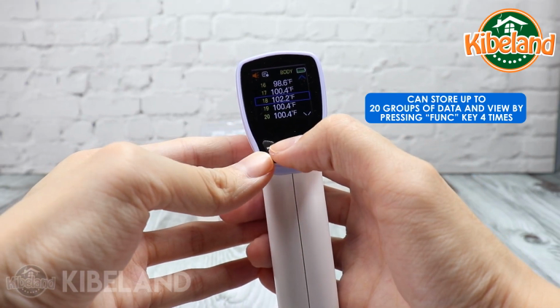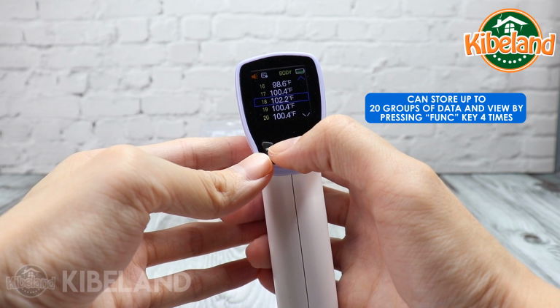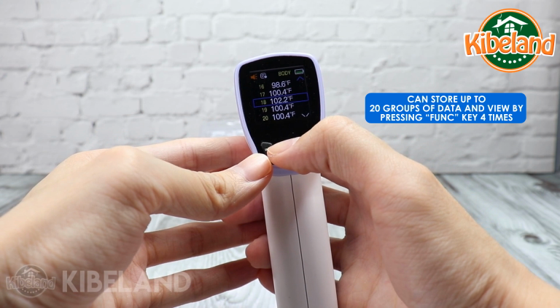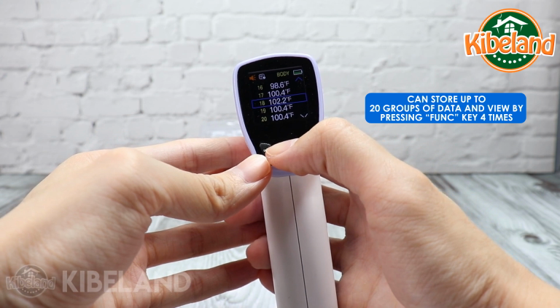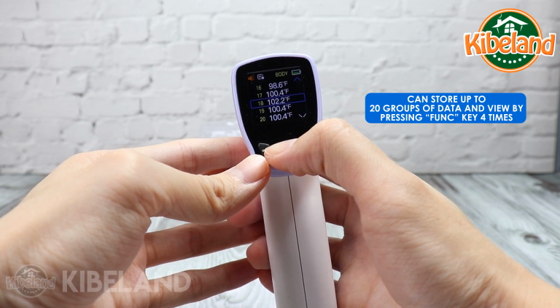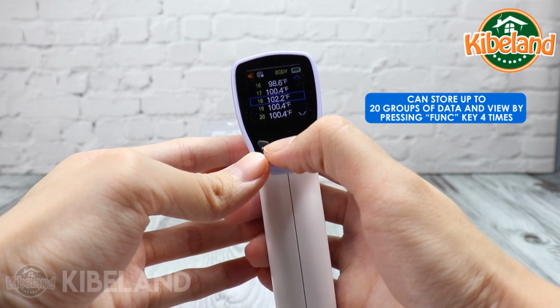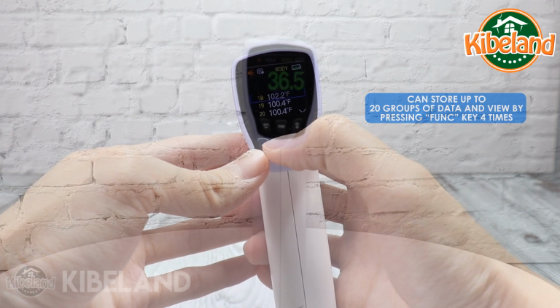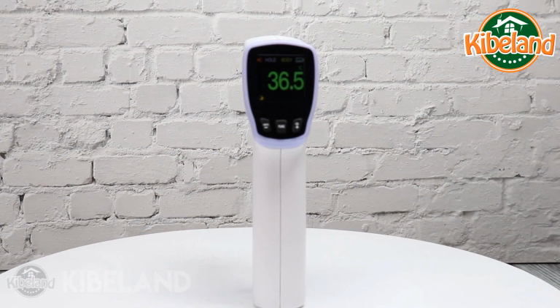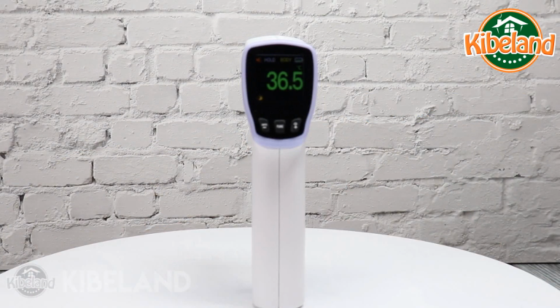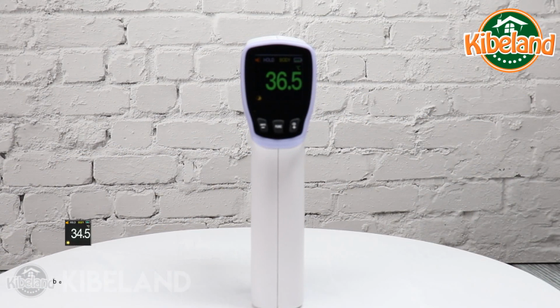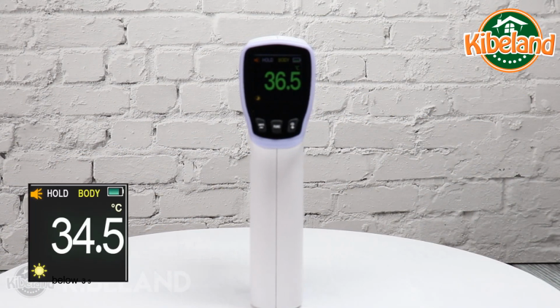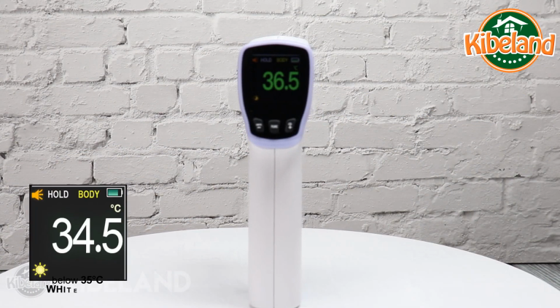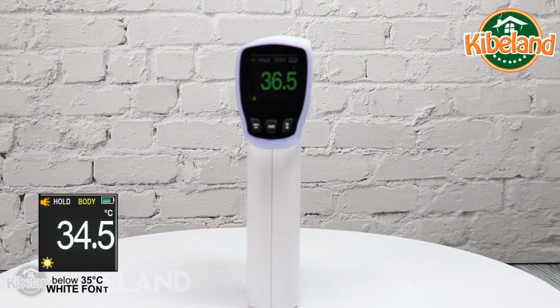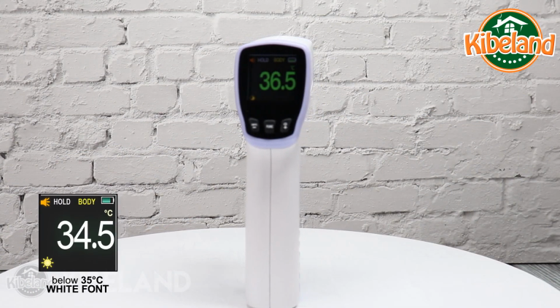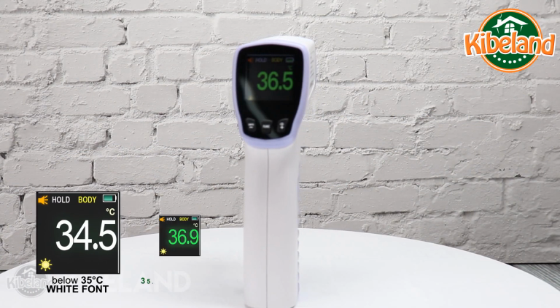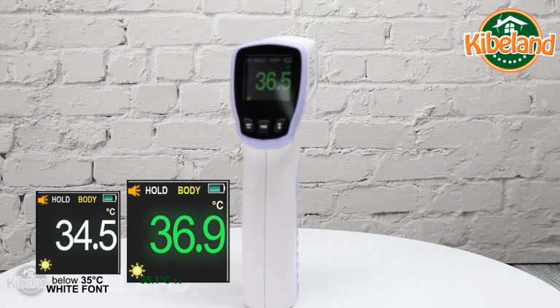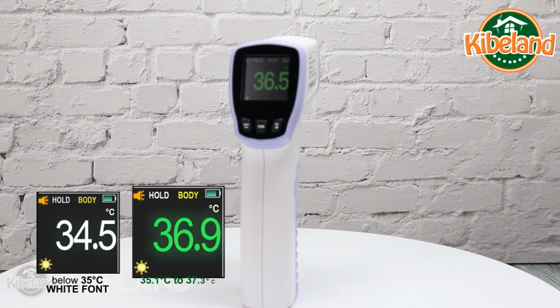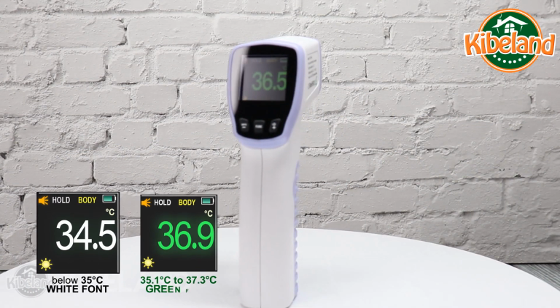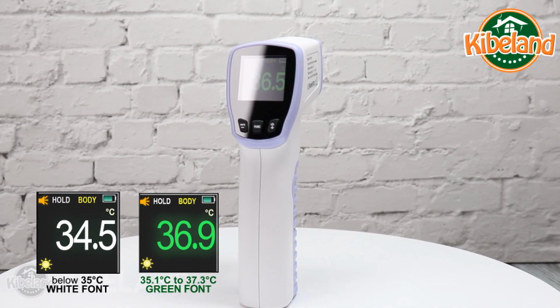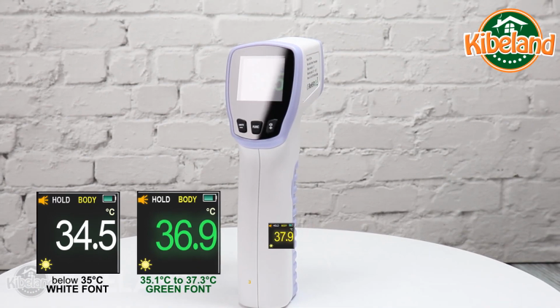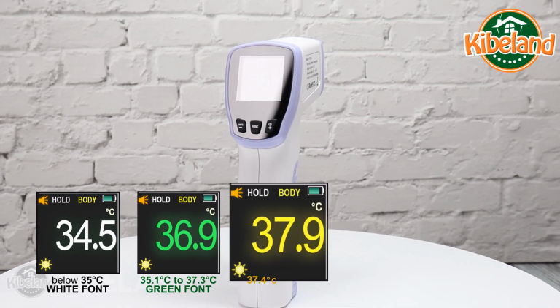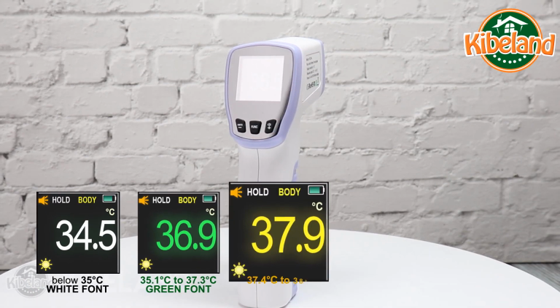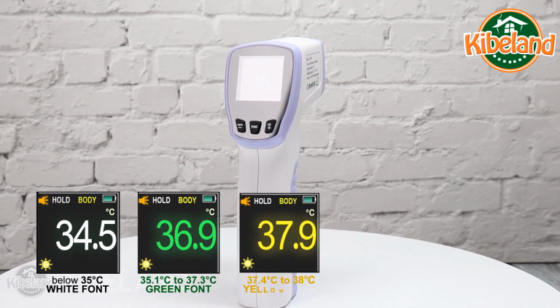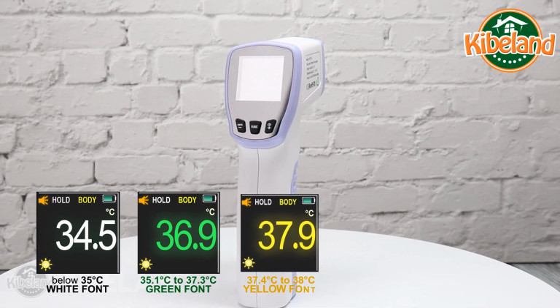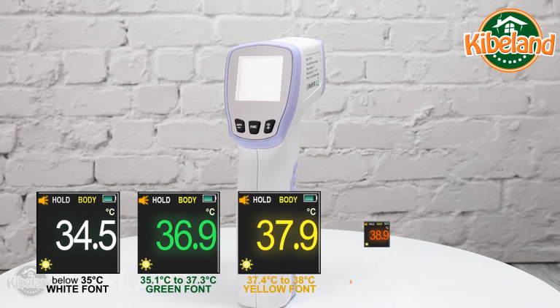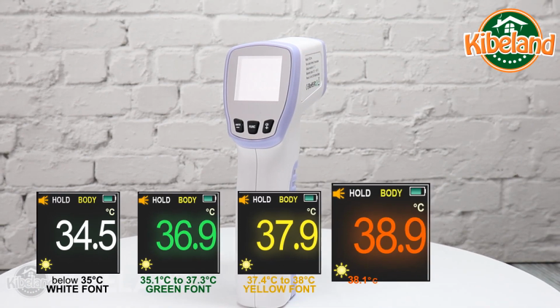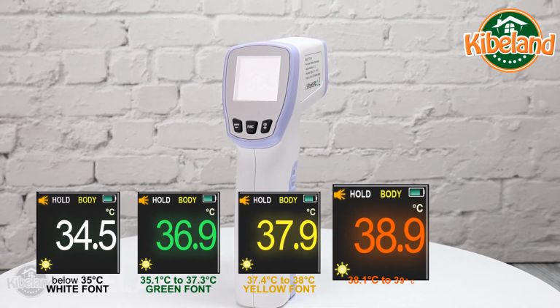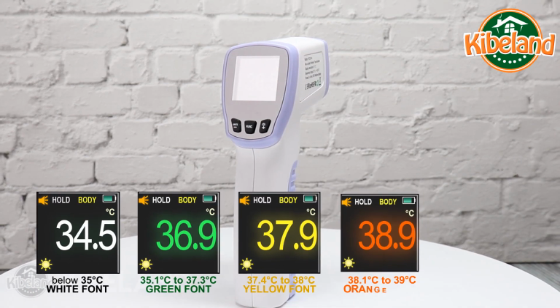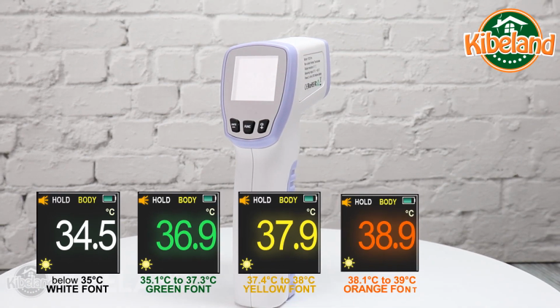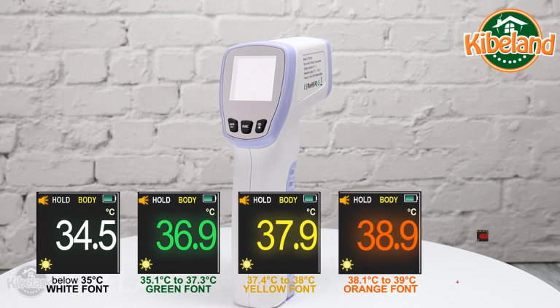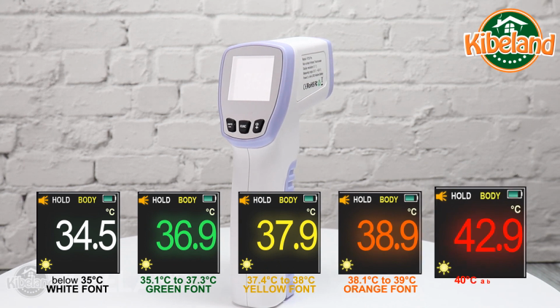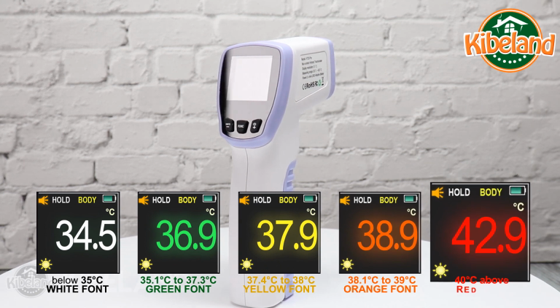Pull the trigger to return to the measuring mode.